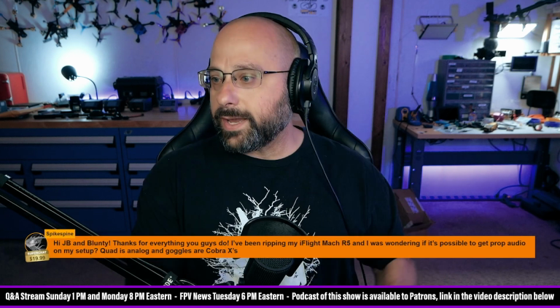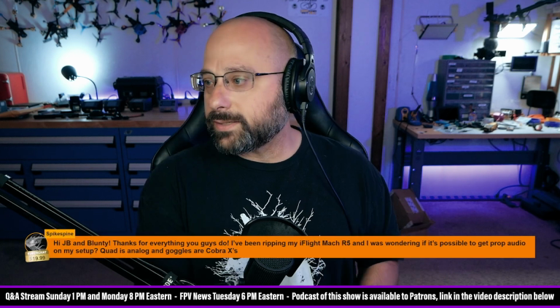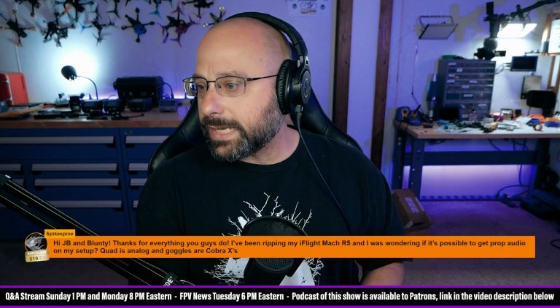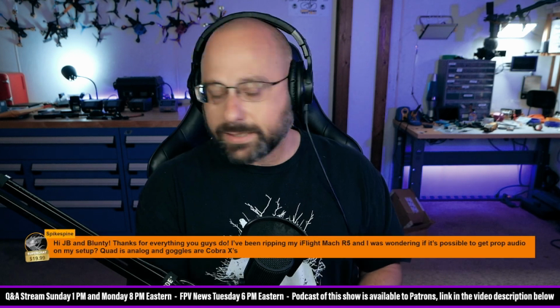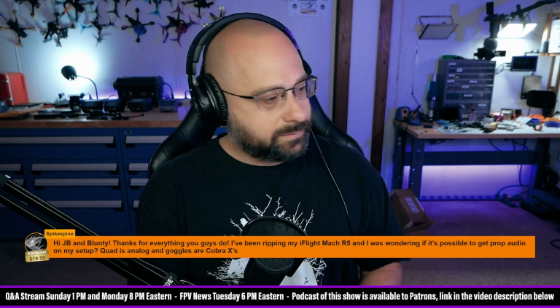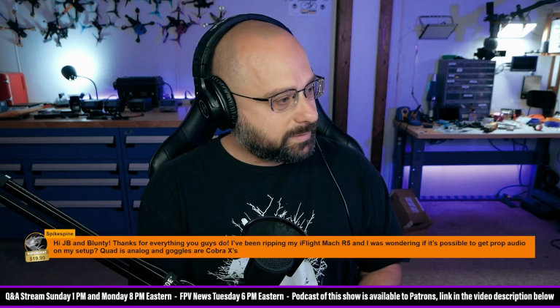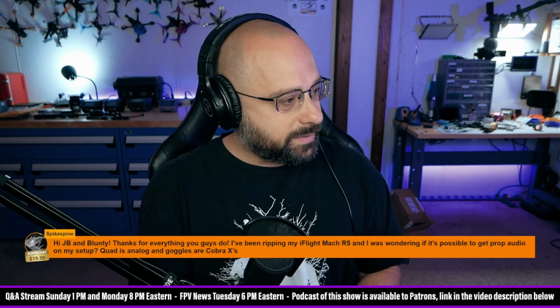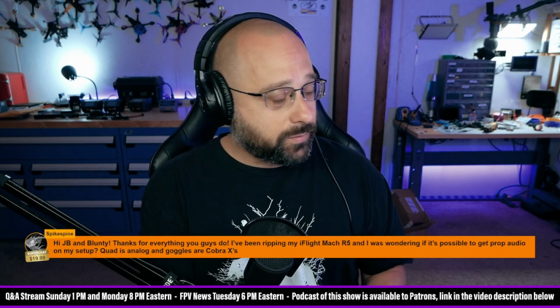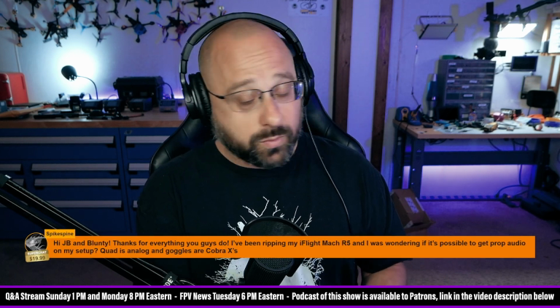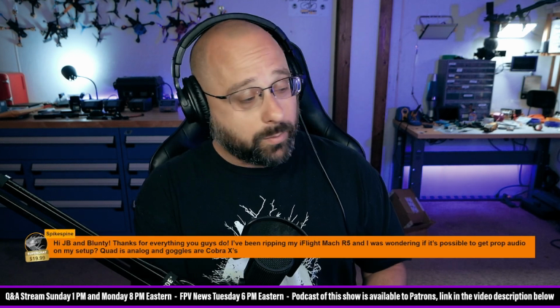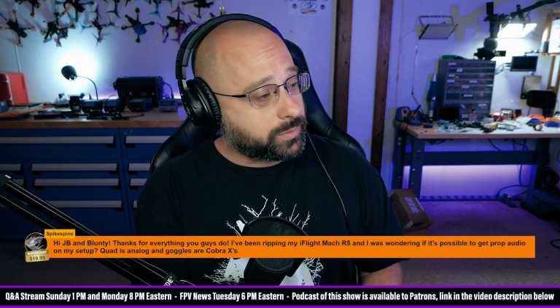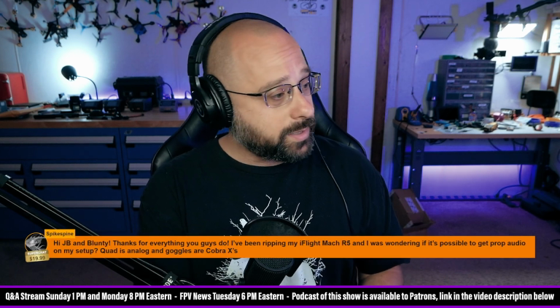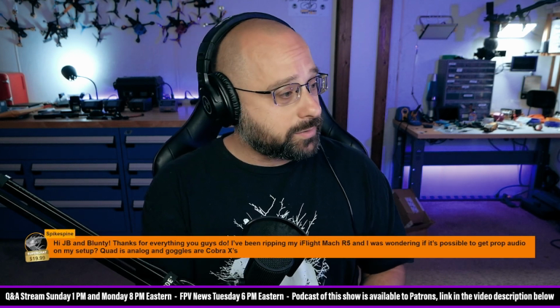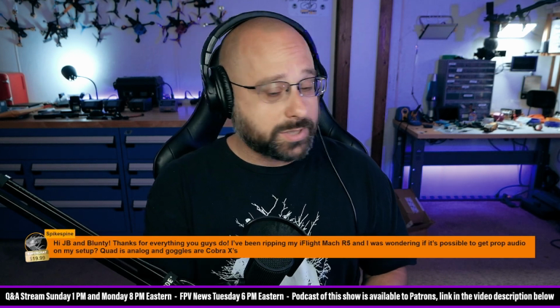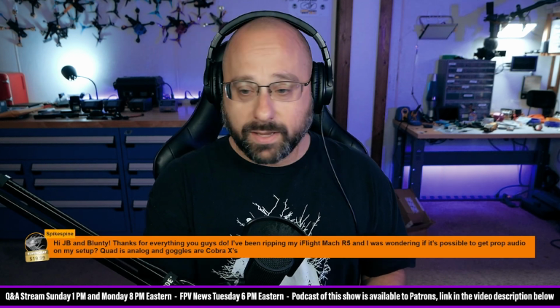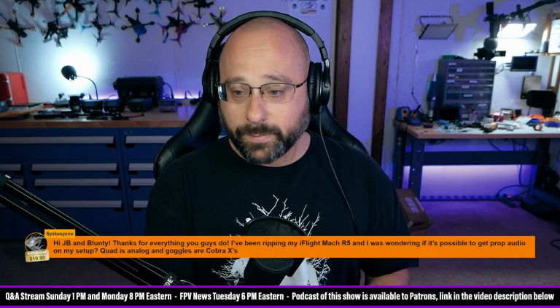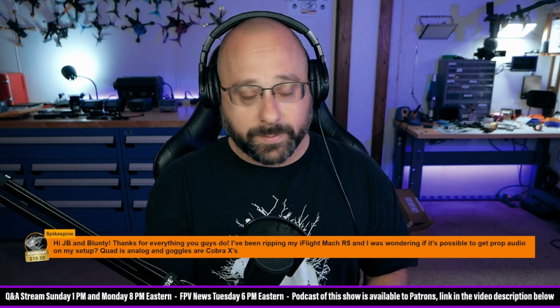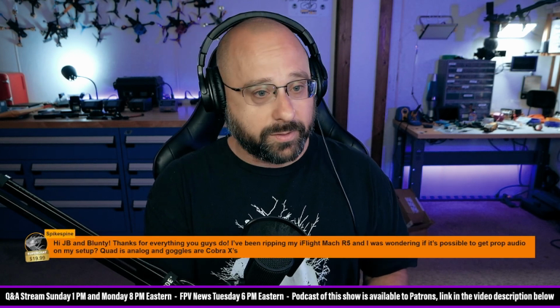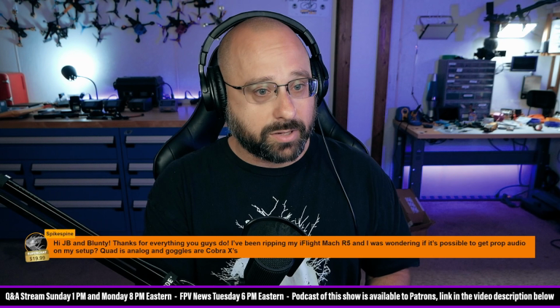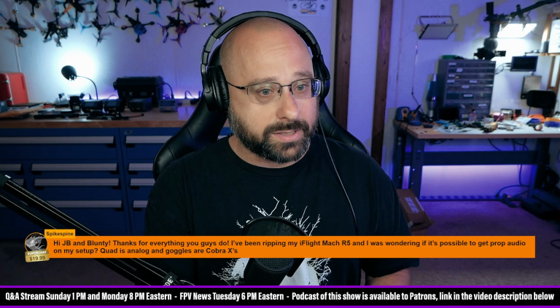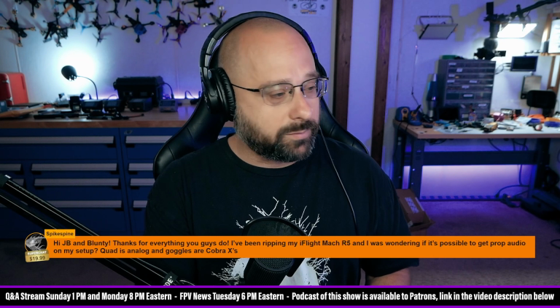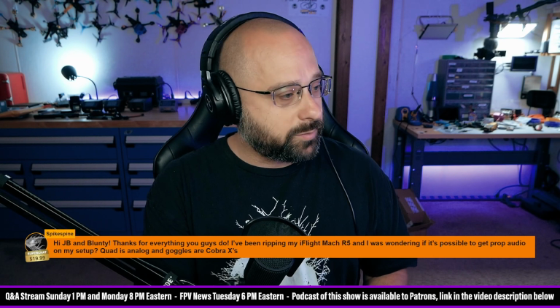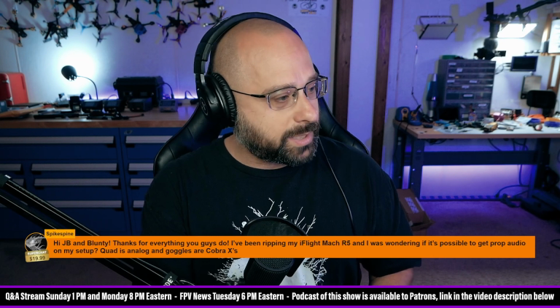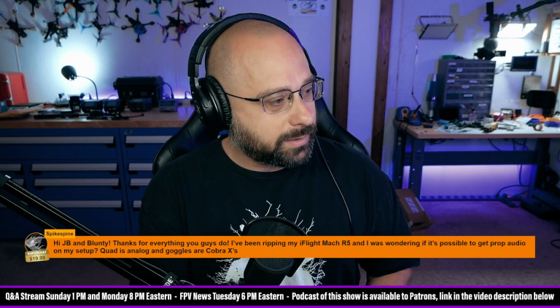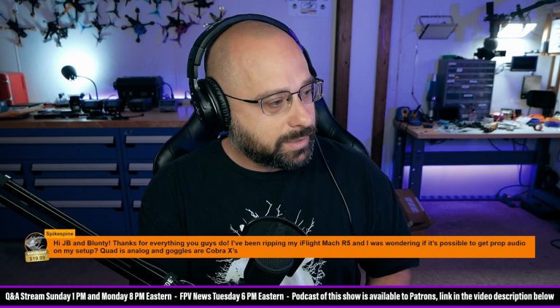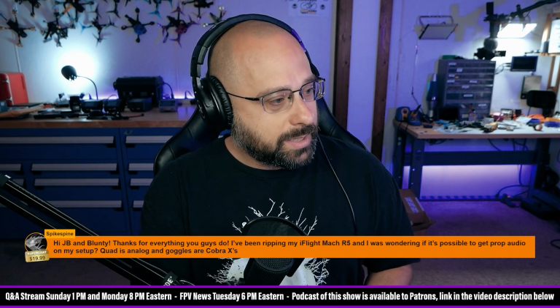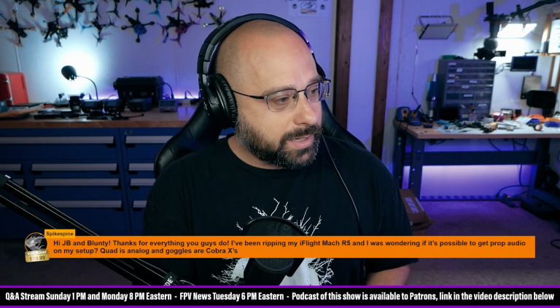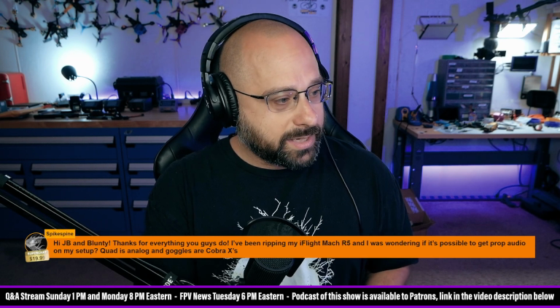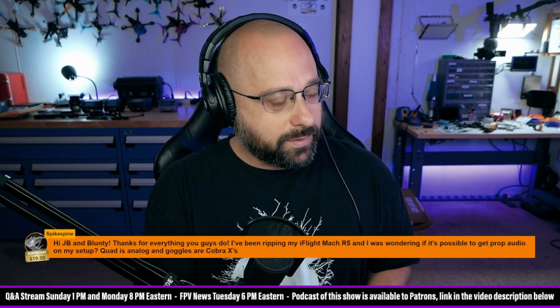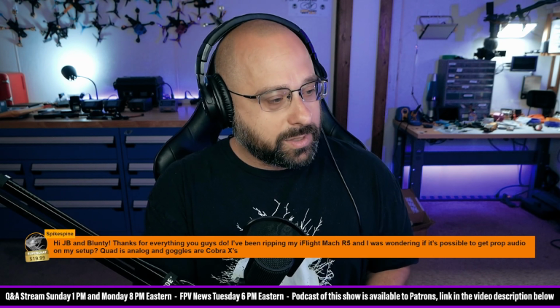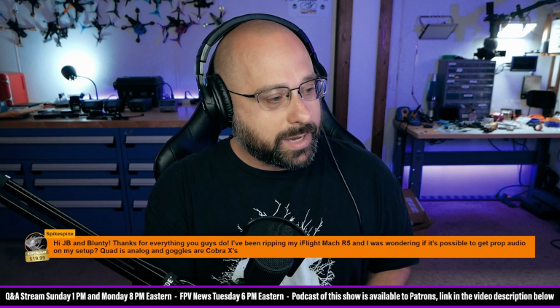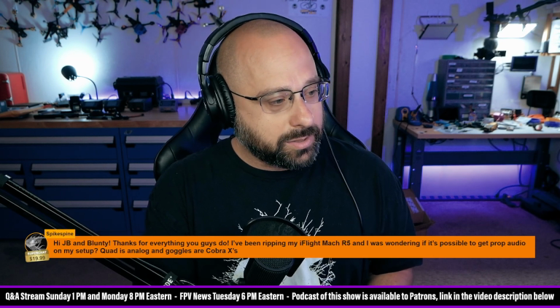Spikespine says thank you for a $20 super chat. Thank you, Spikespine, for your generosity. Really appreciate it. Thanks for everything you guys do.